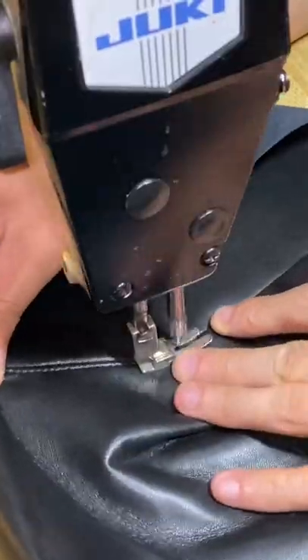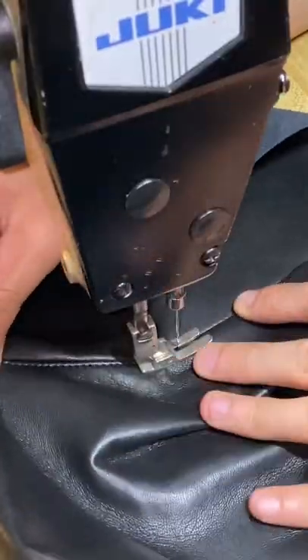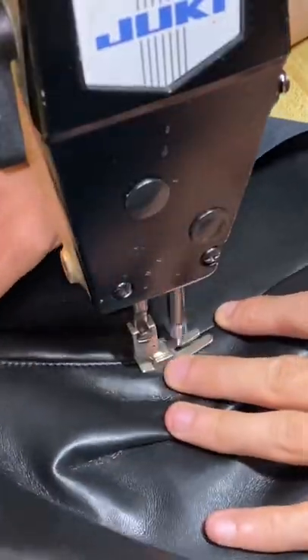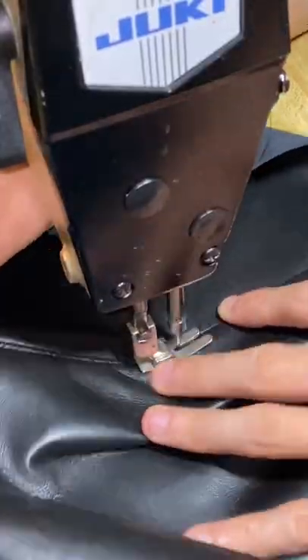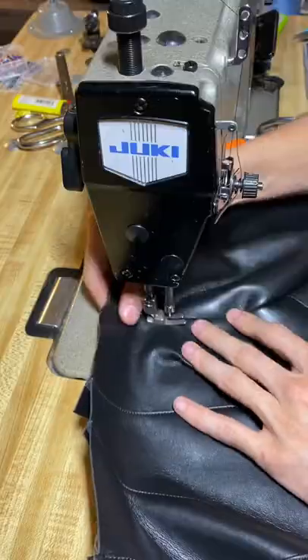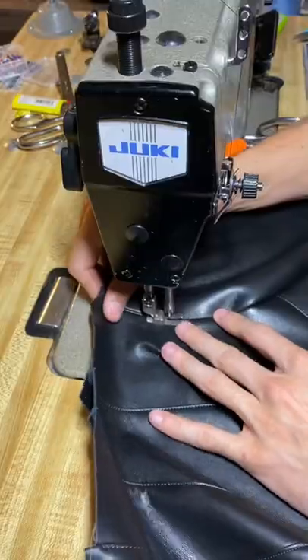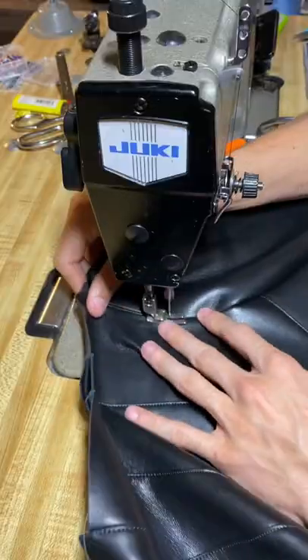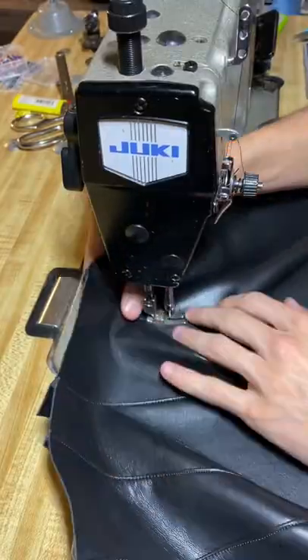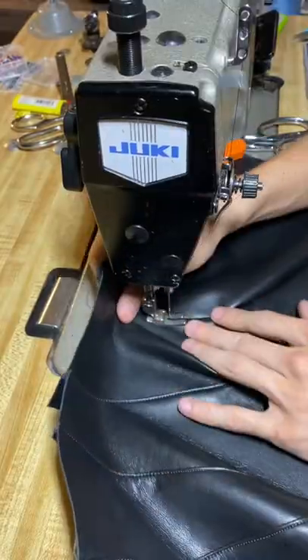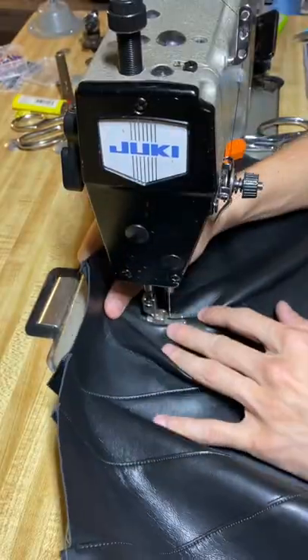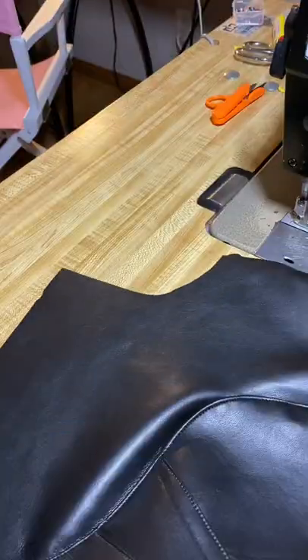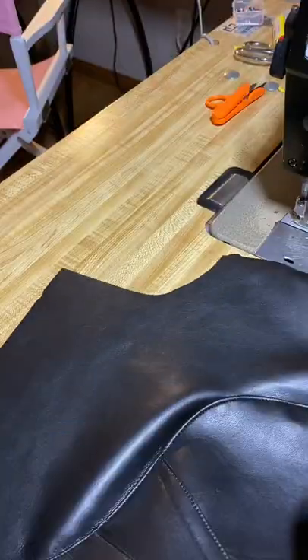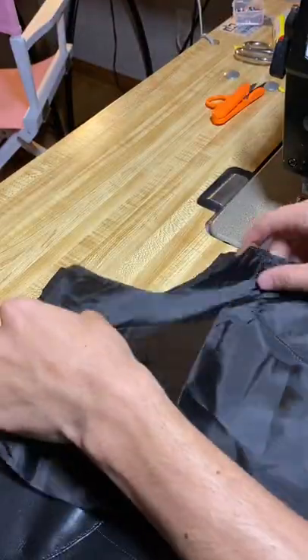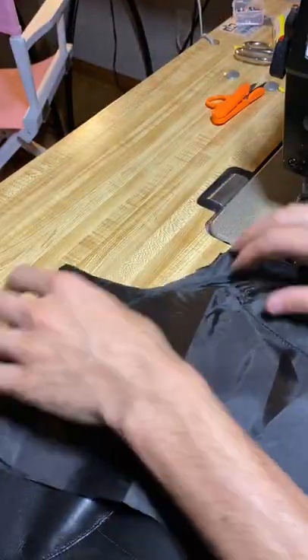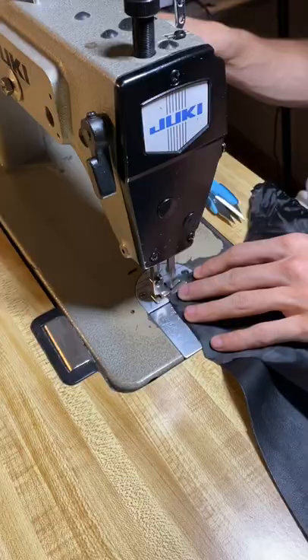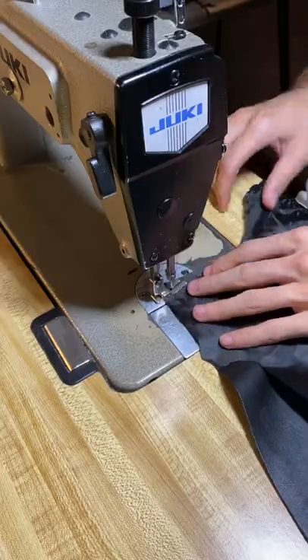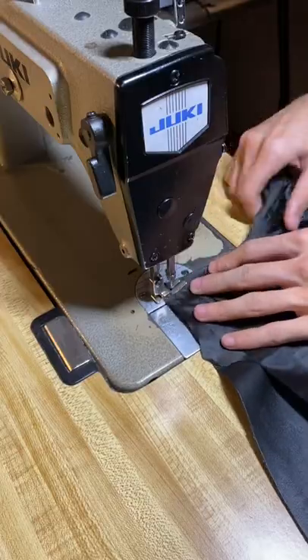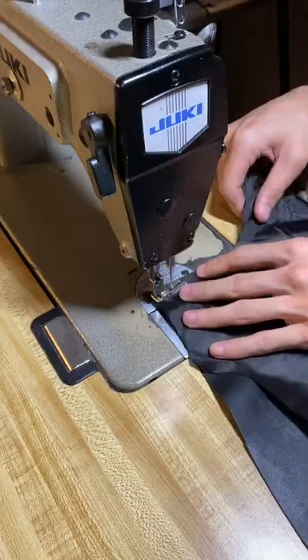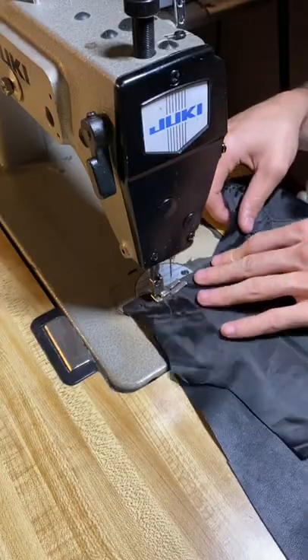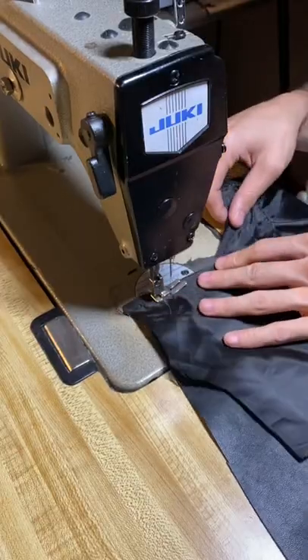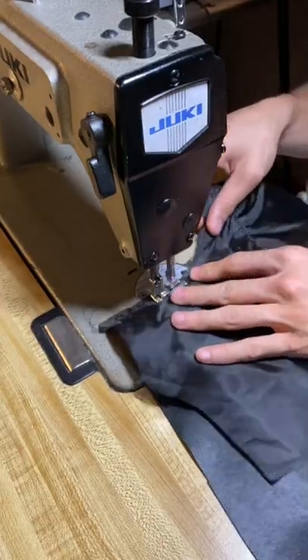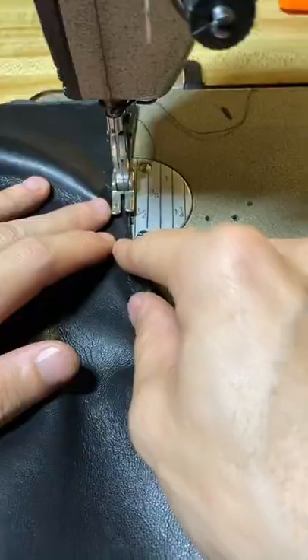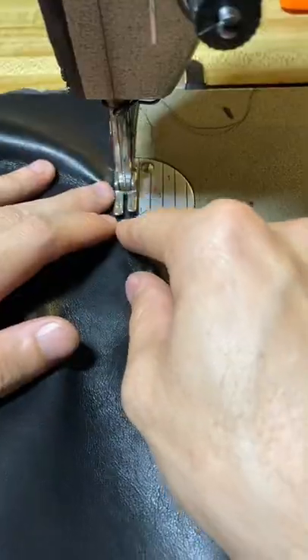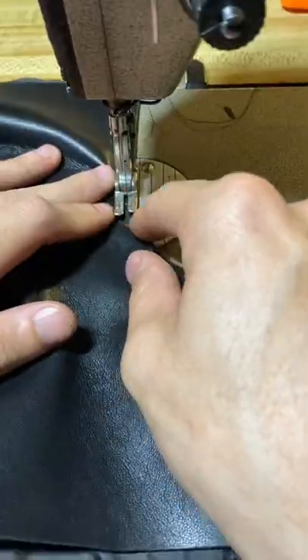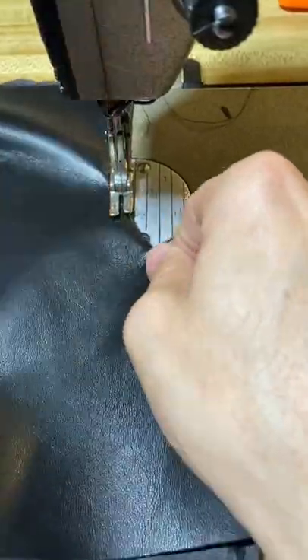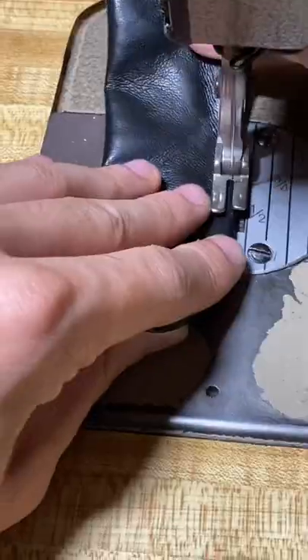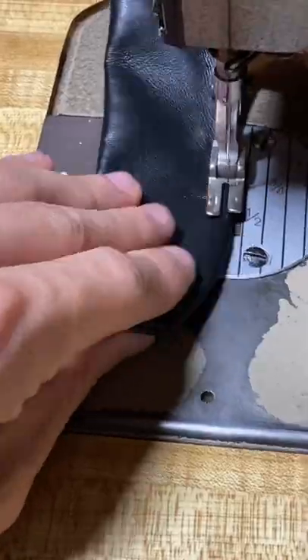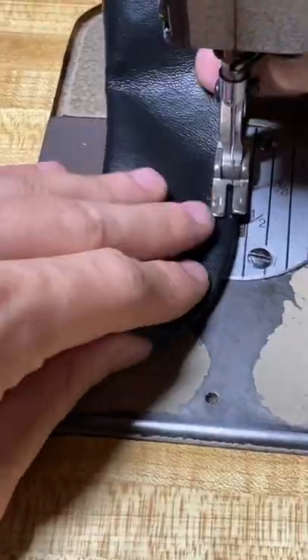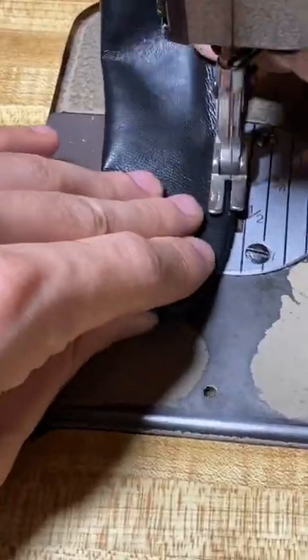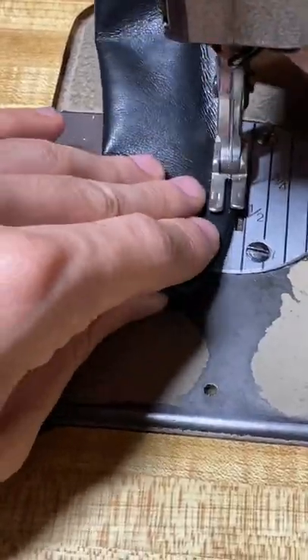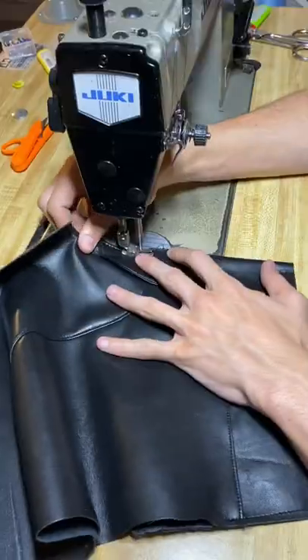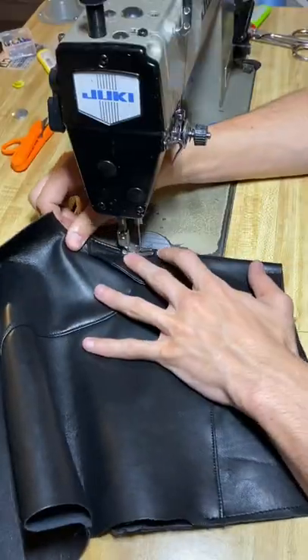Now I'm going to start sewing up everything together. I do a 1/8 top stitch on everything. I kind of got to pull it through the machine because I only got a single needle, and it gets a little jammed up sometimes.